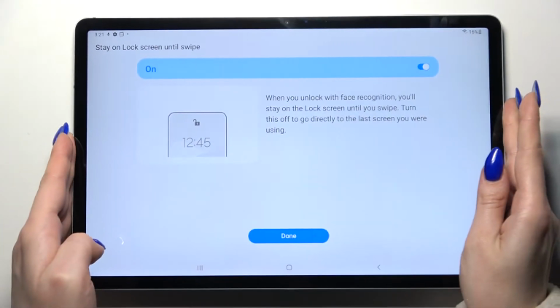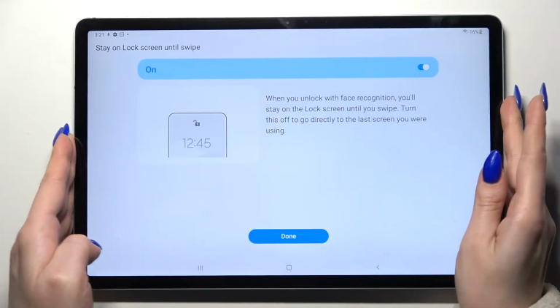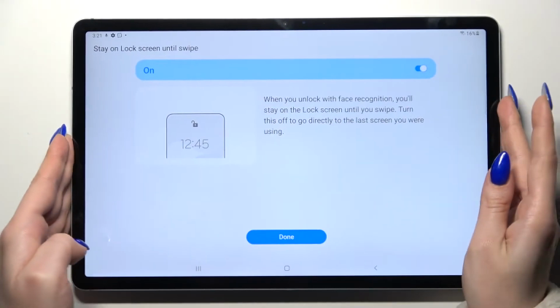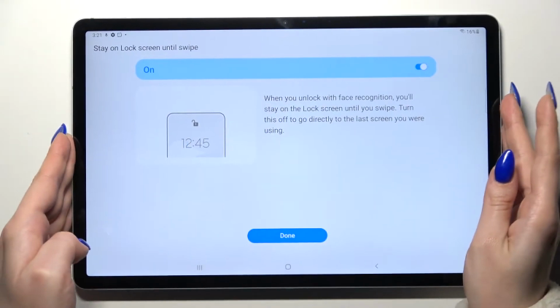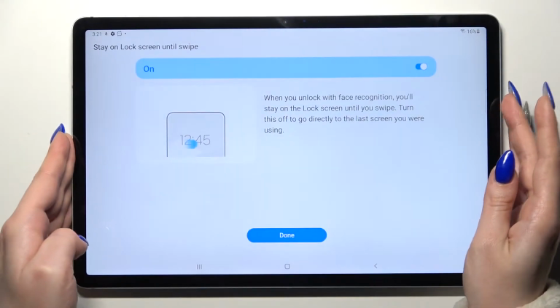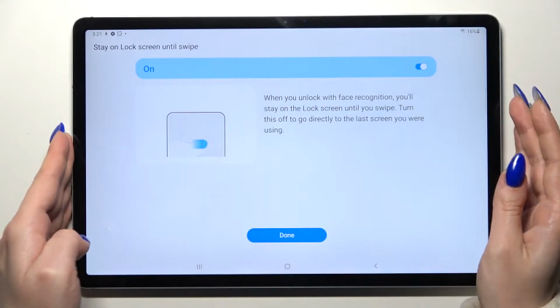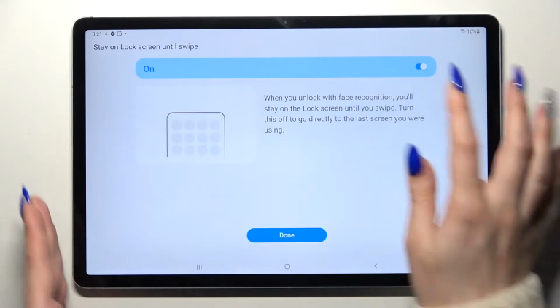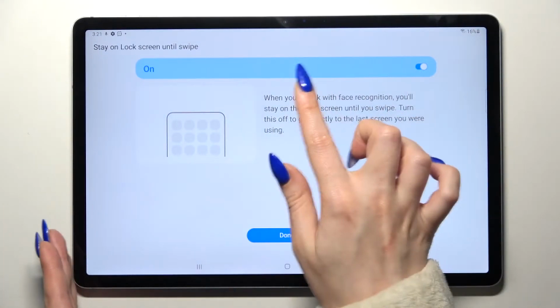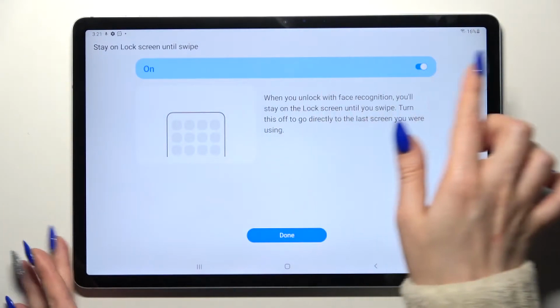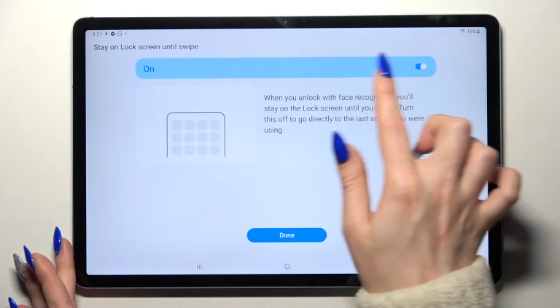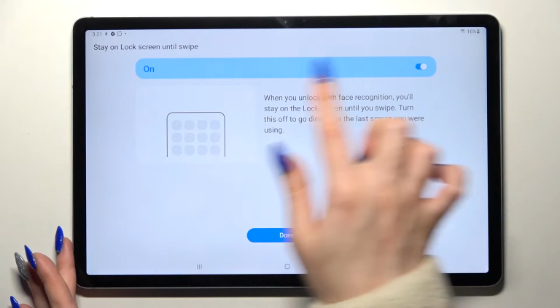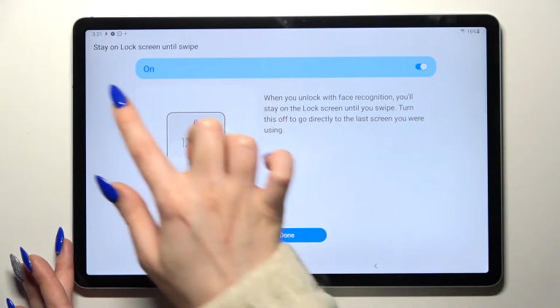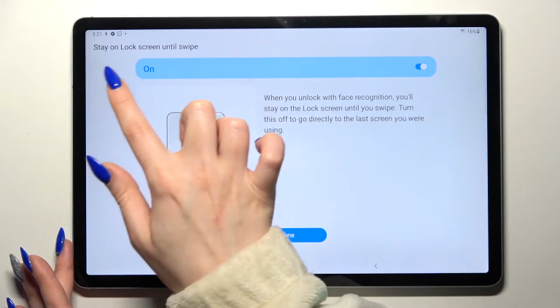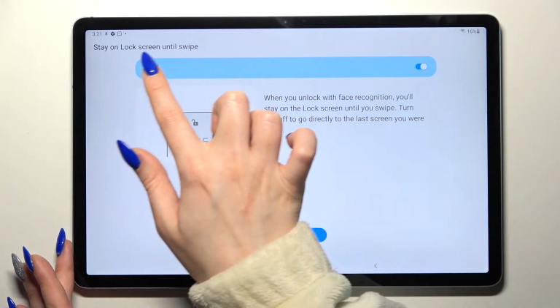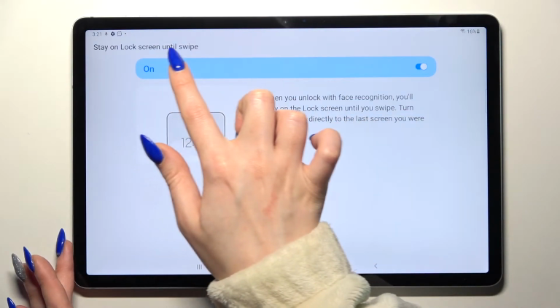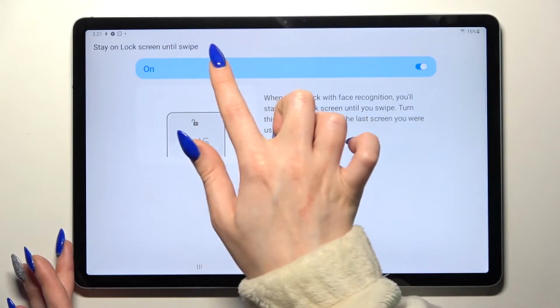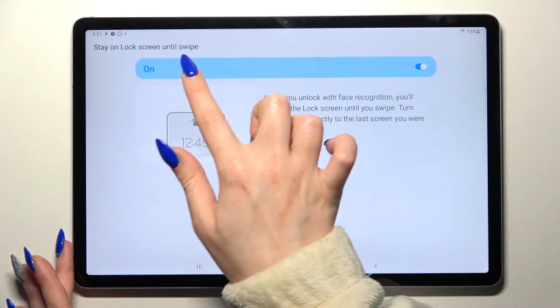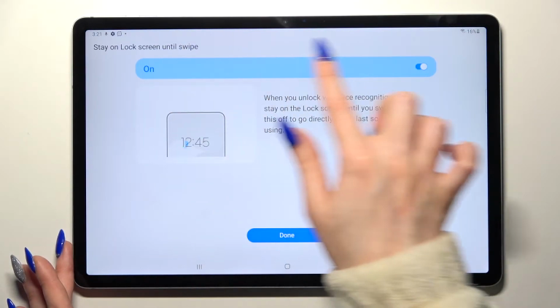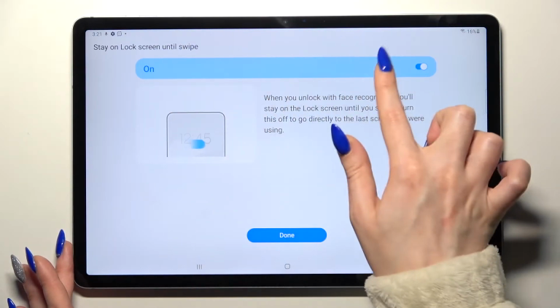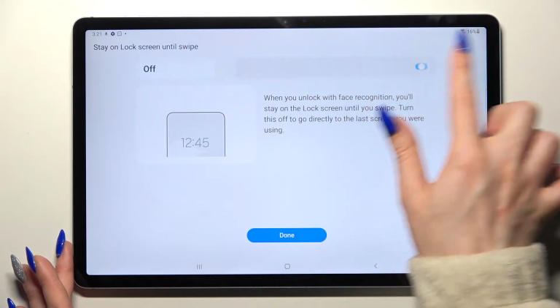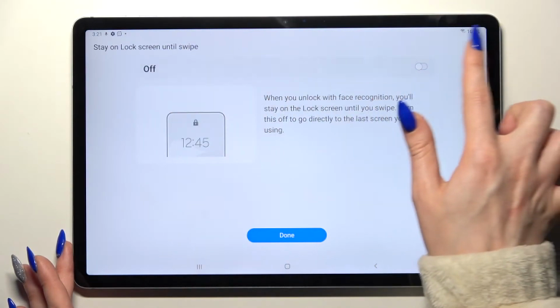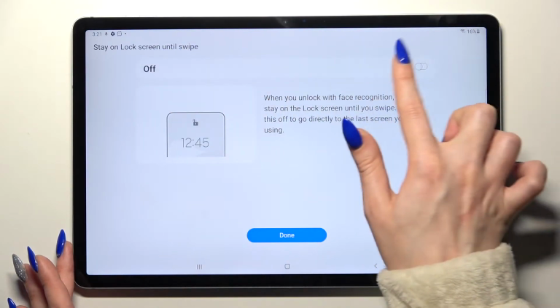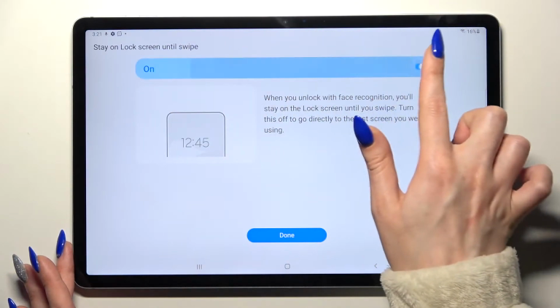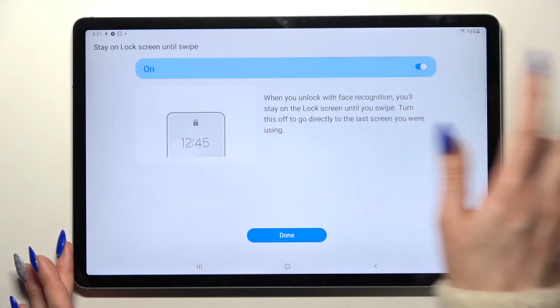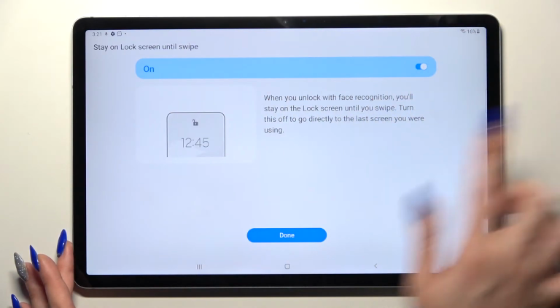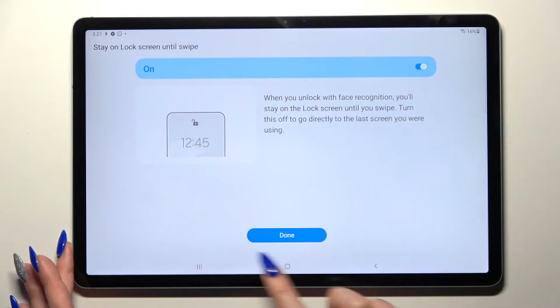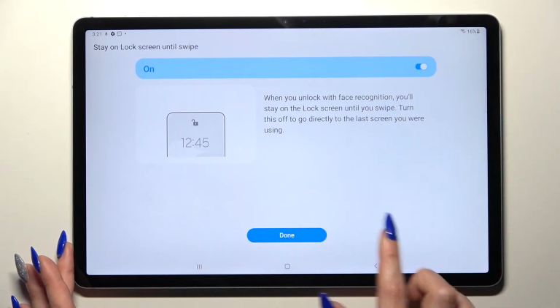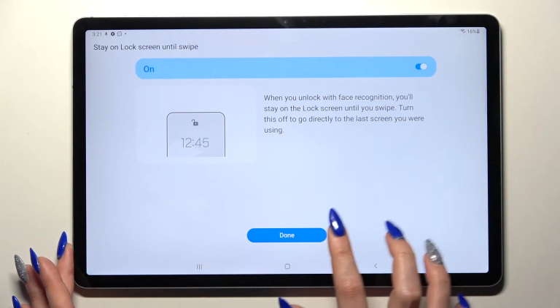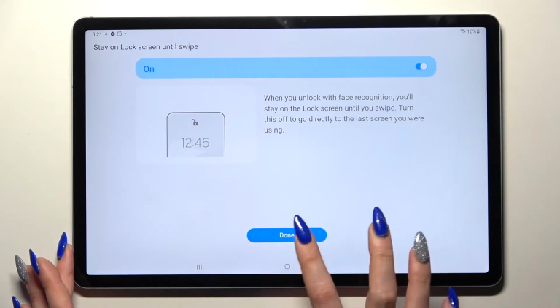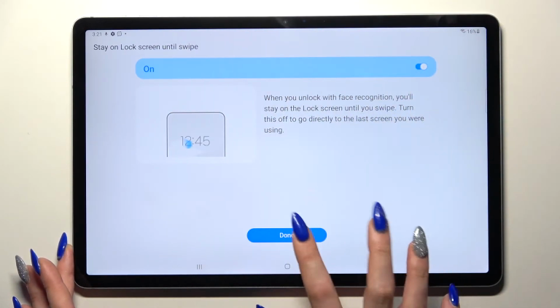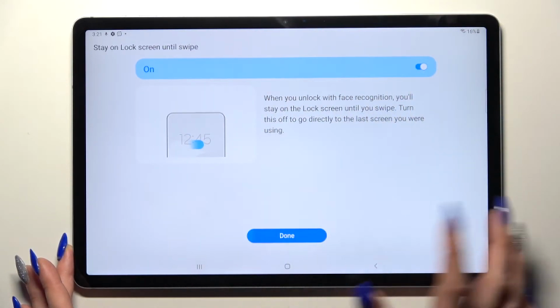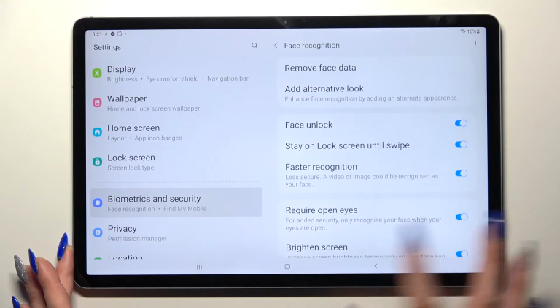Over here you can turn on or off the Stay on Lock Screen Until Swipe feature by tapping on the switcher, and when you're ready click on Done.